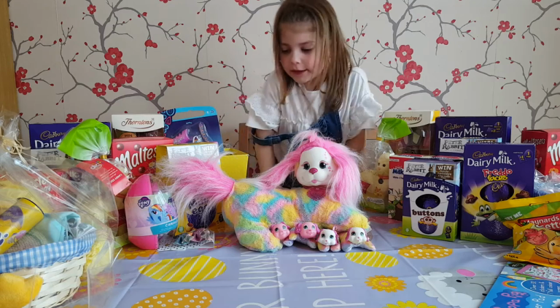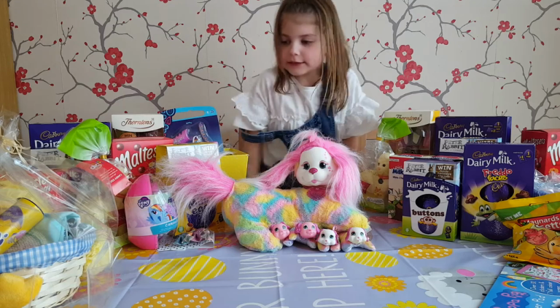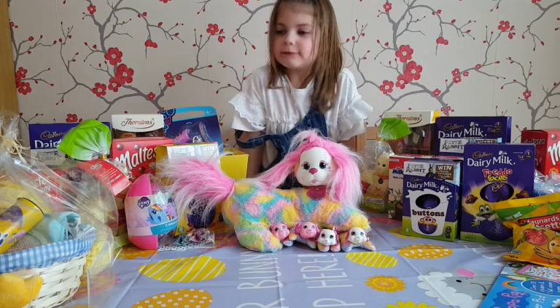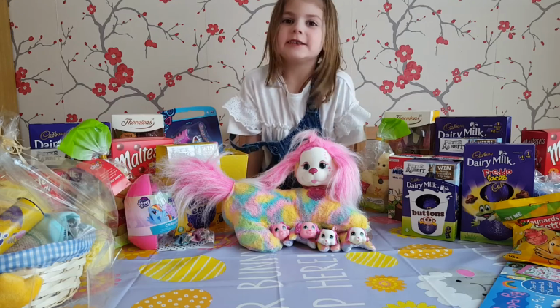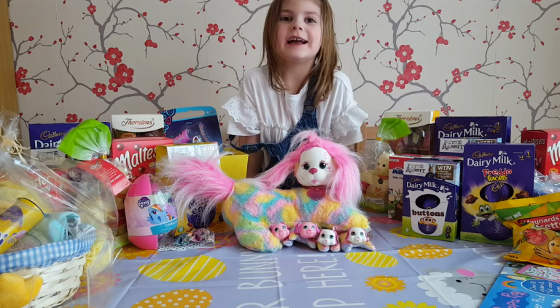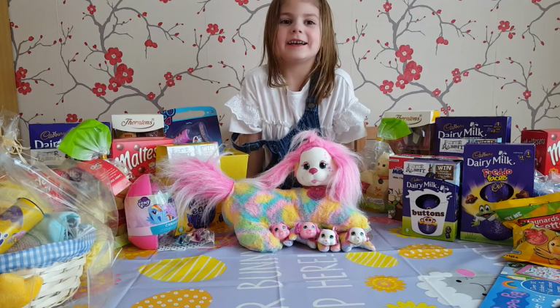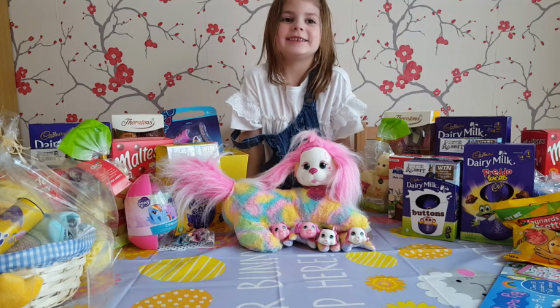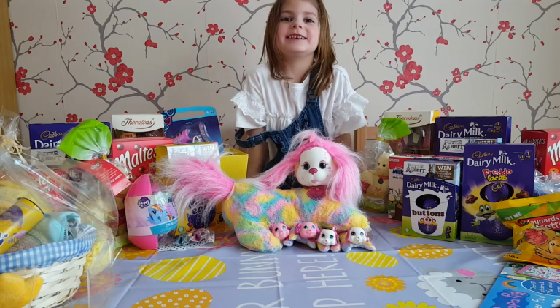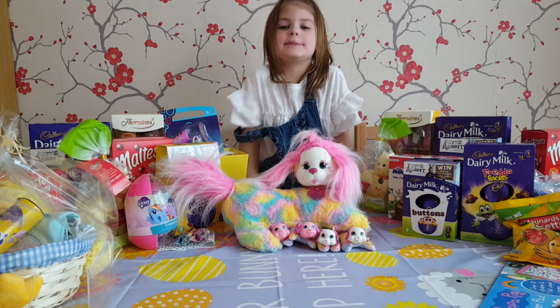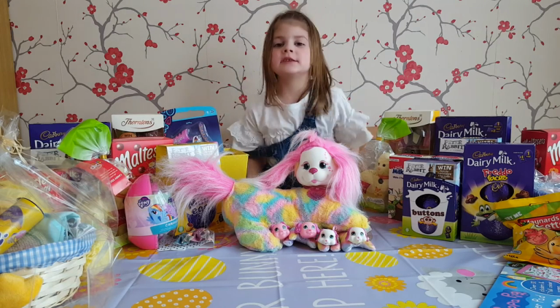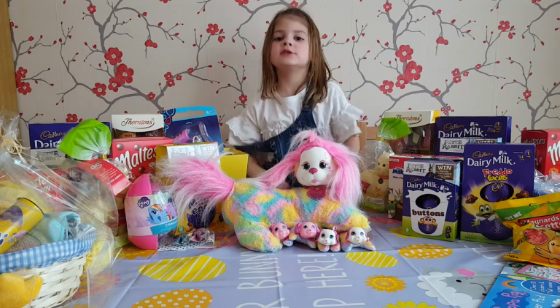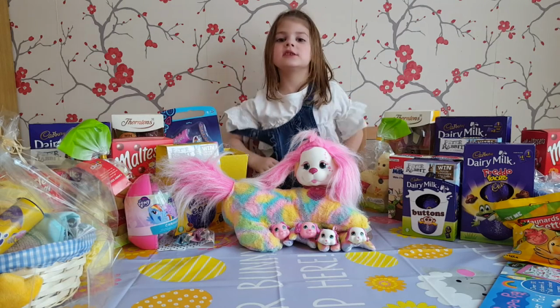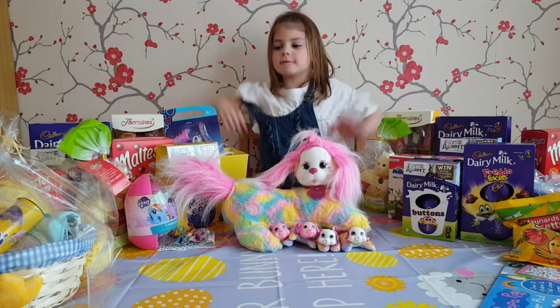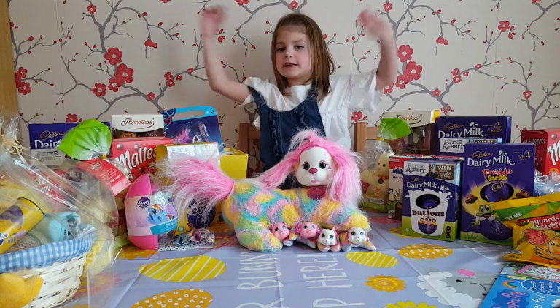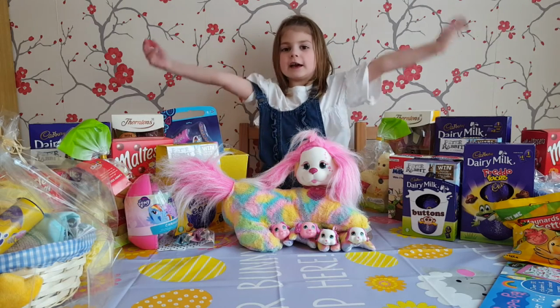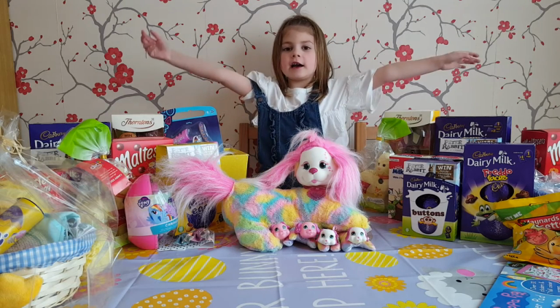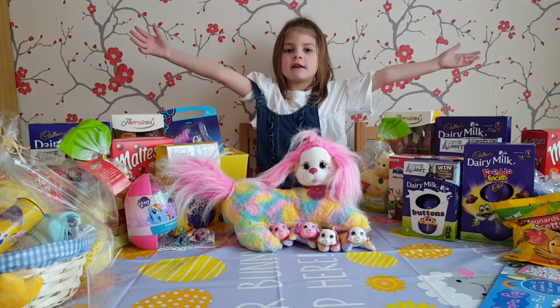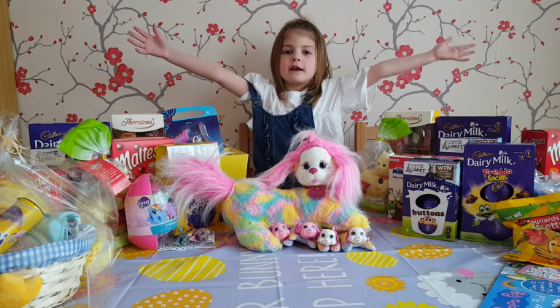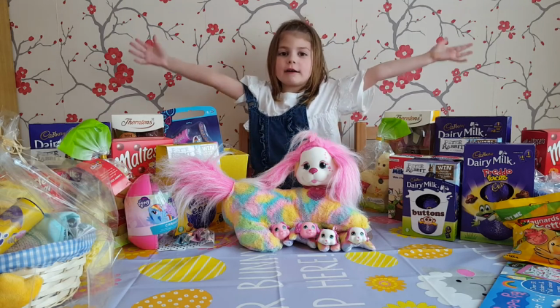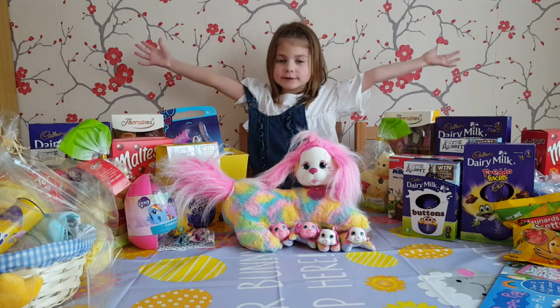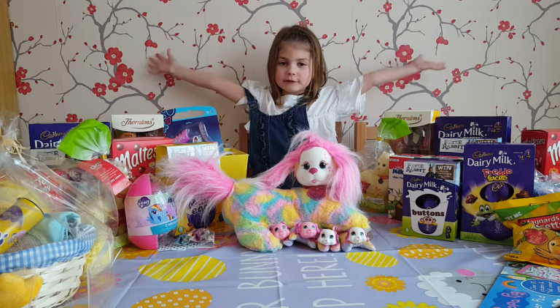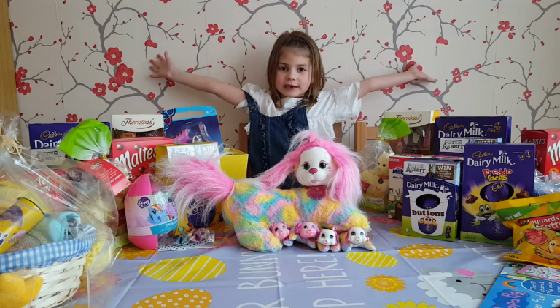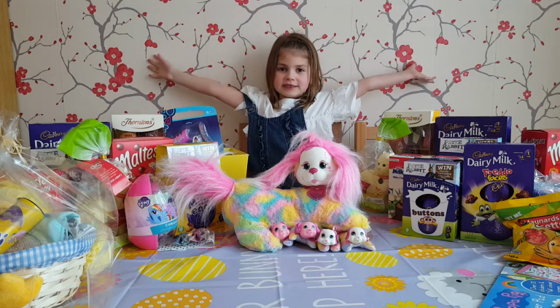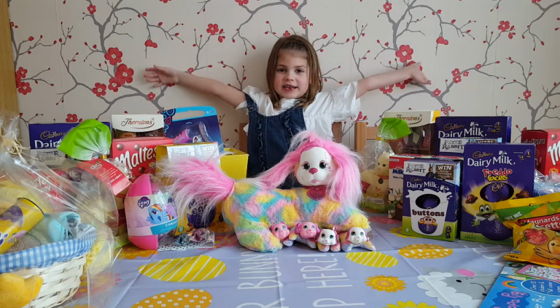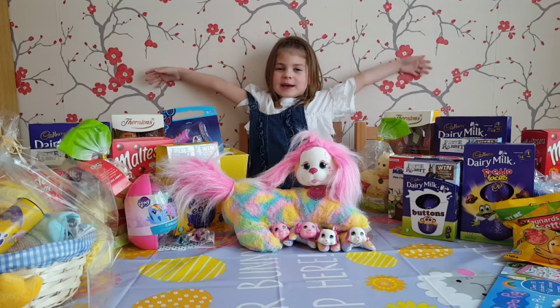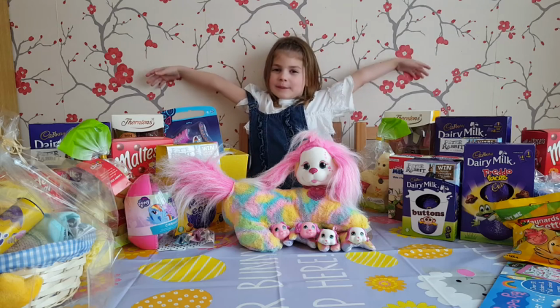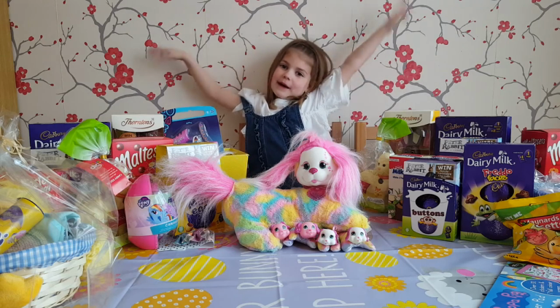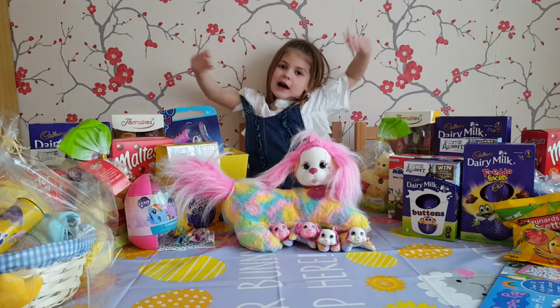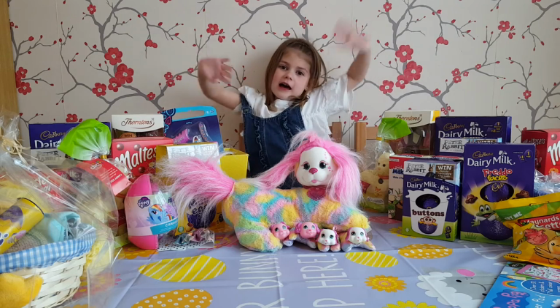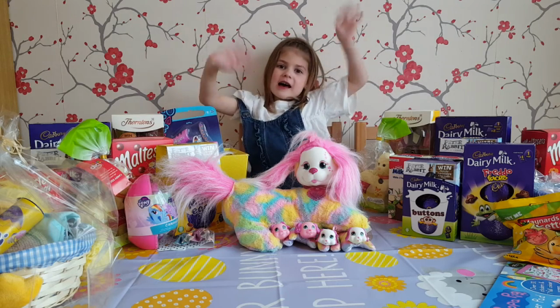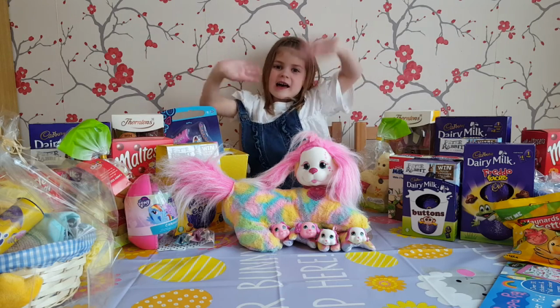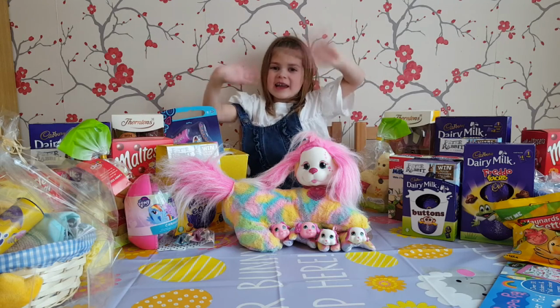Thanks for watching our Easter special video. Thanks for watching. Bye bye!